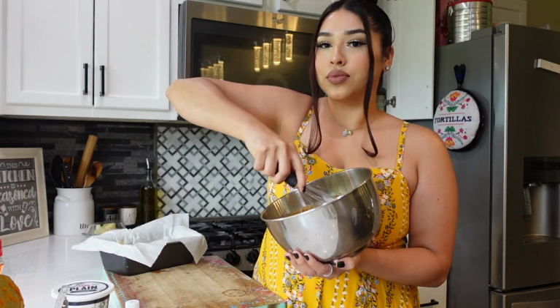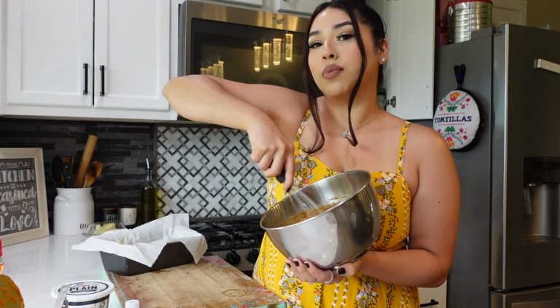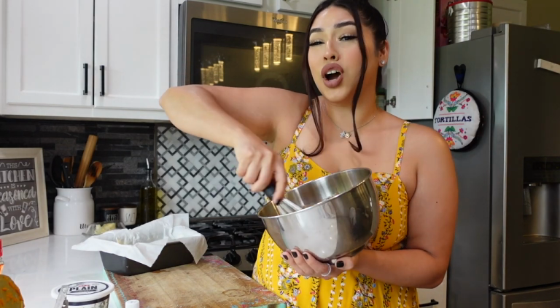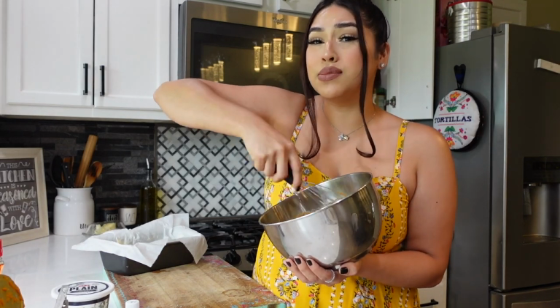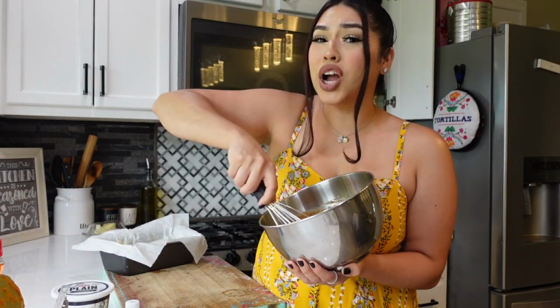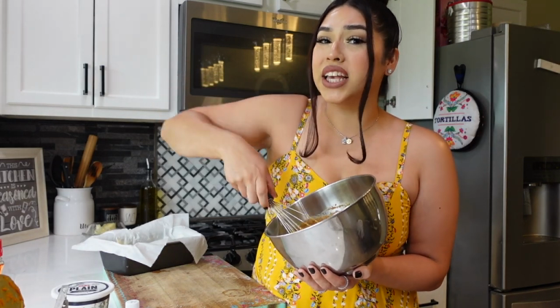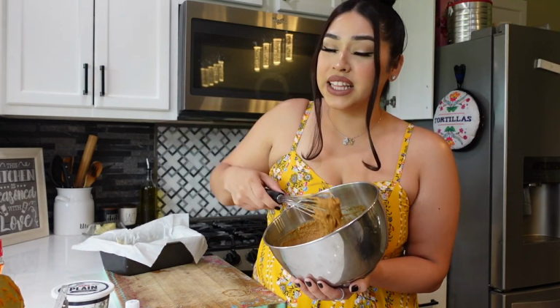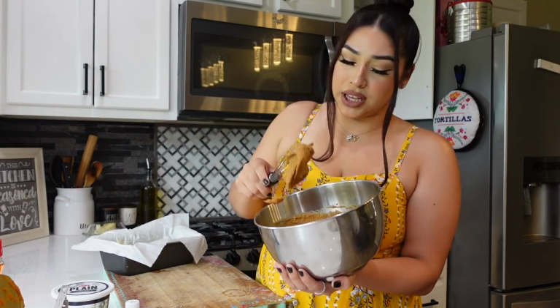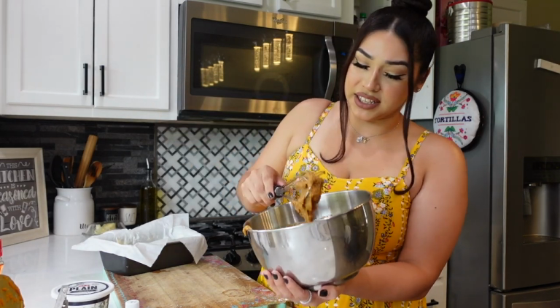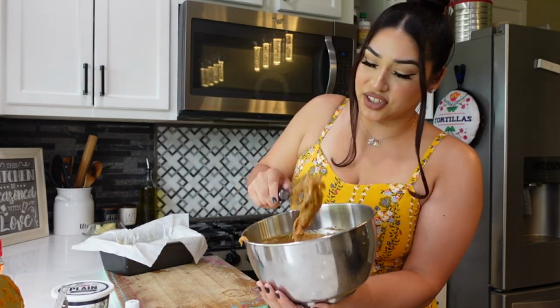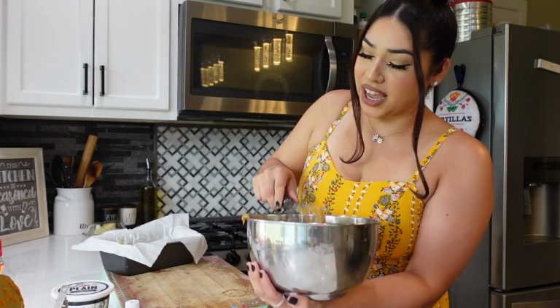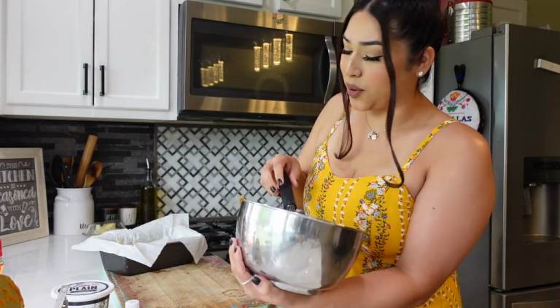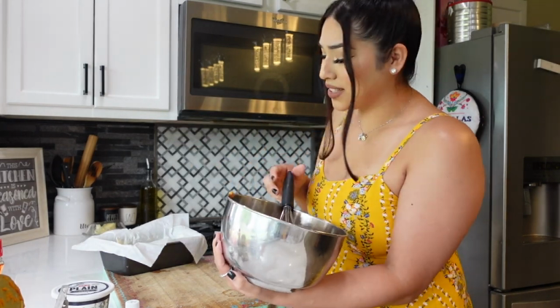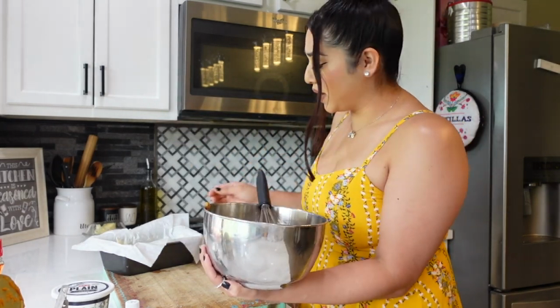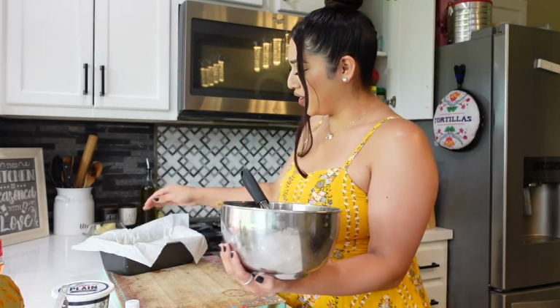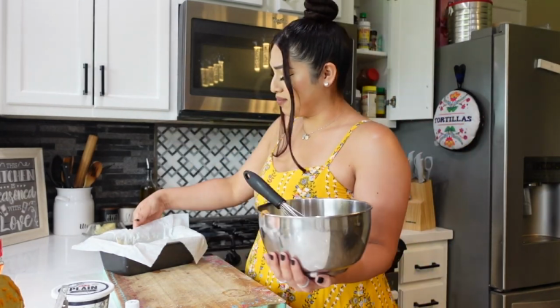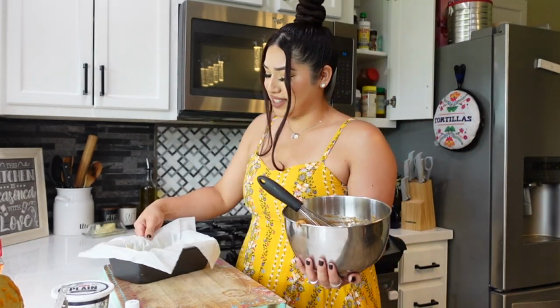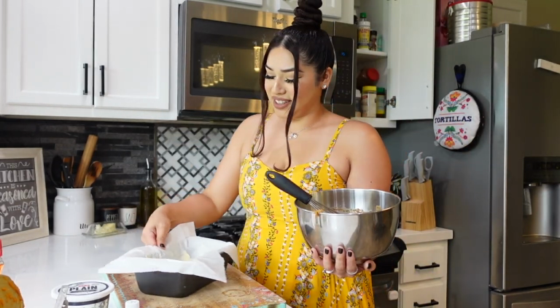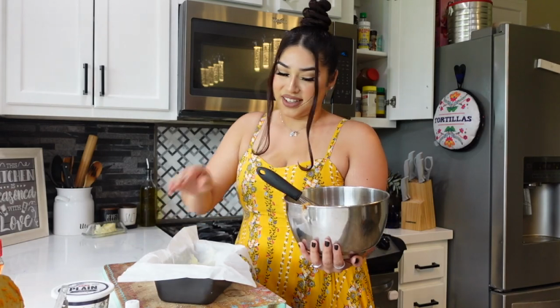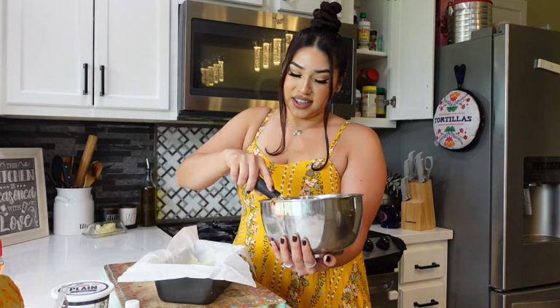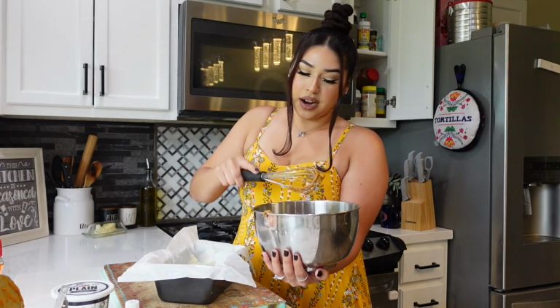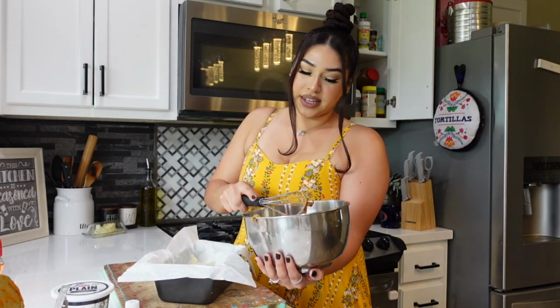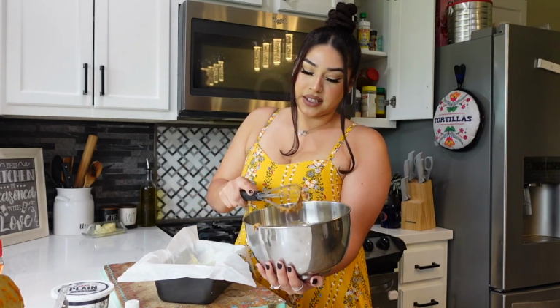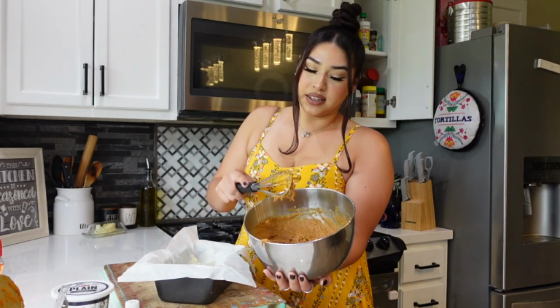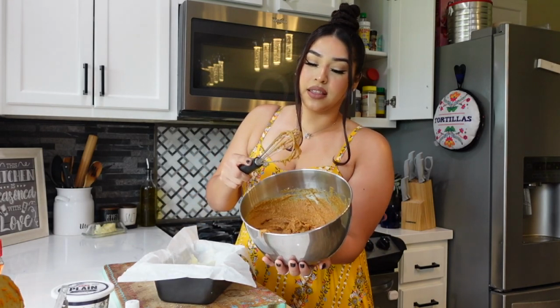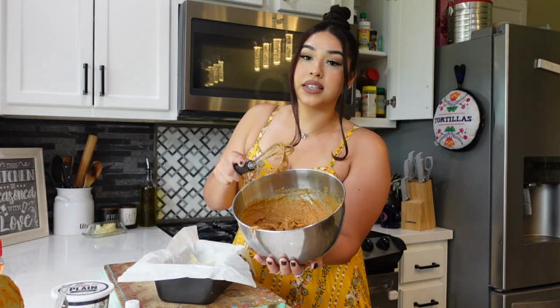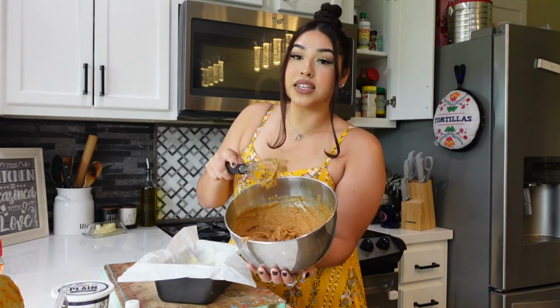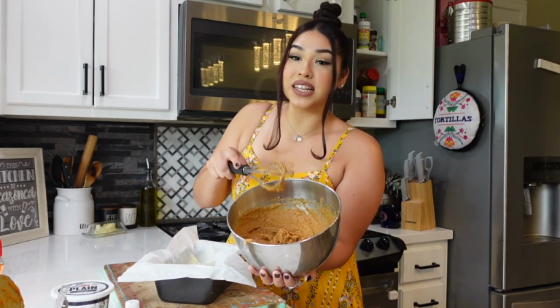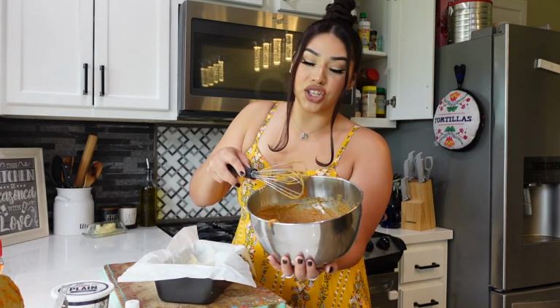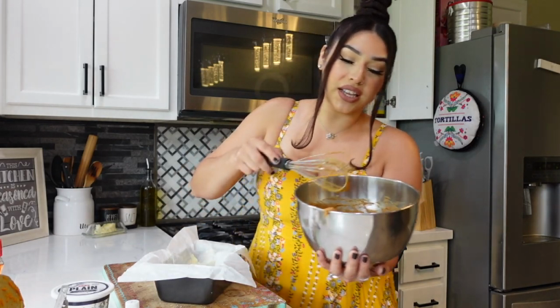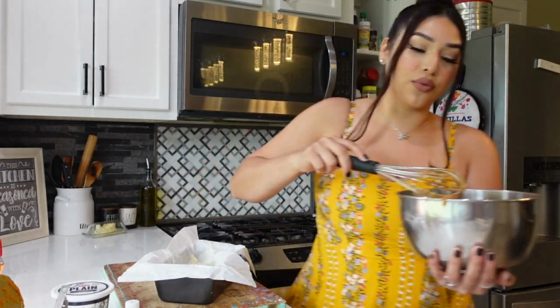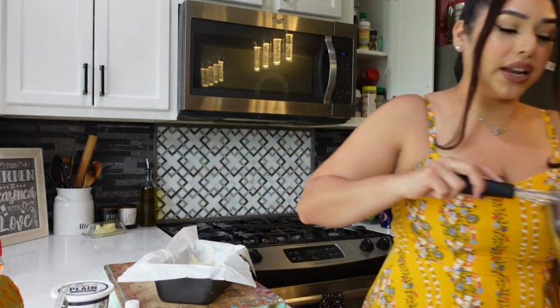My arms are killing me because yesterday I worked out my arms. Alright, this looks delicious and ready!